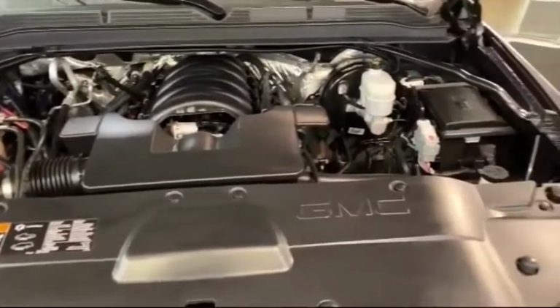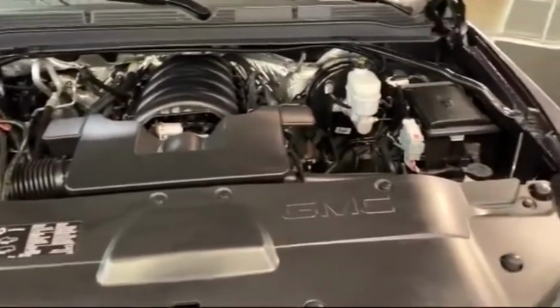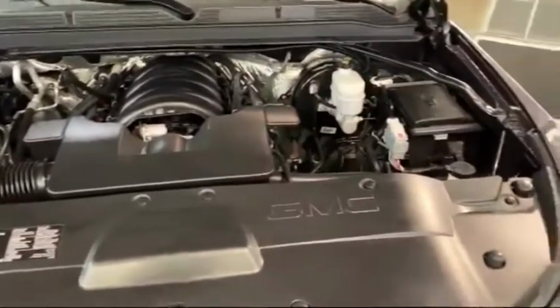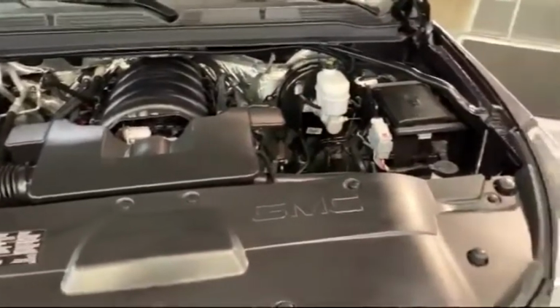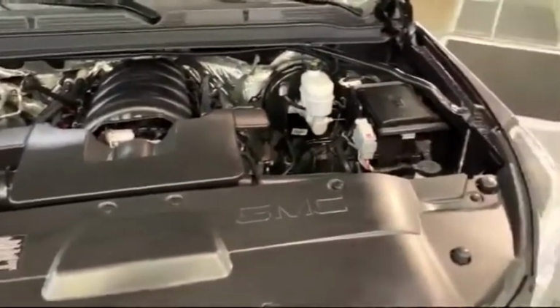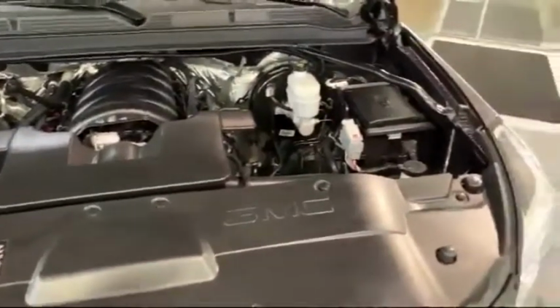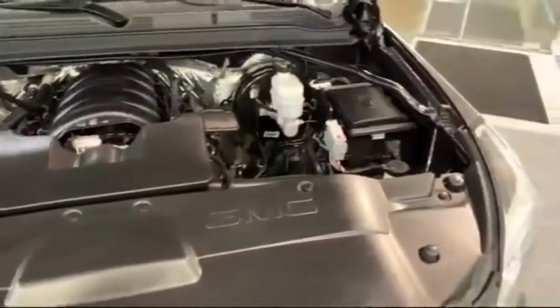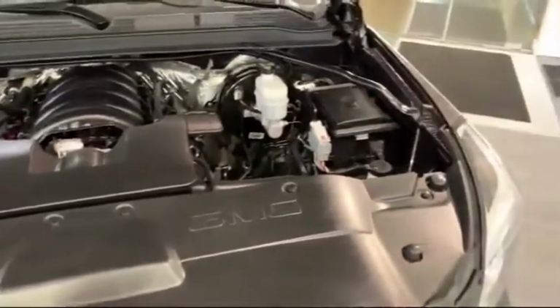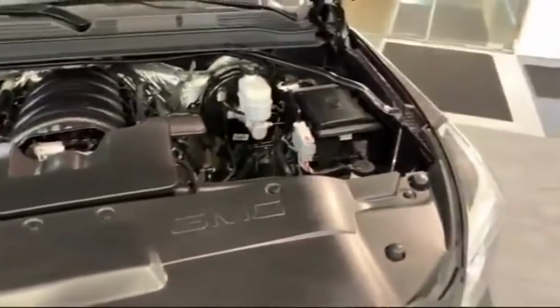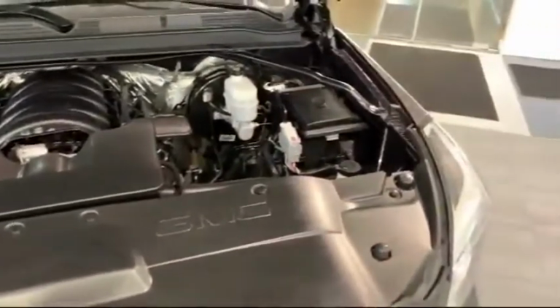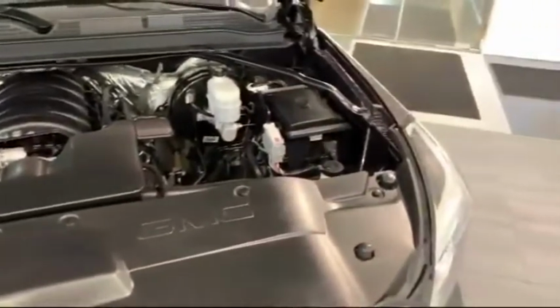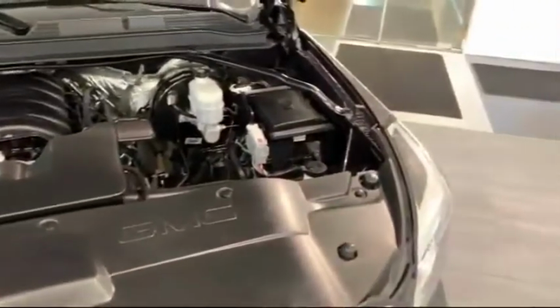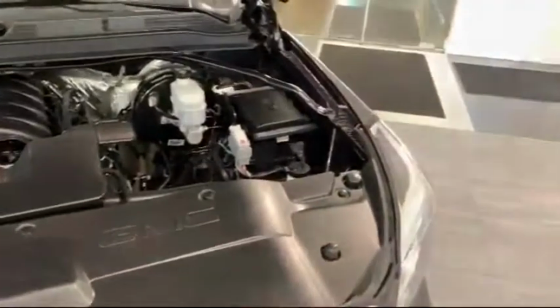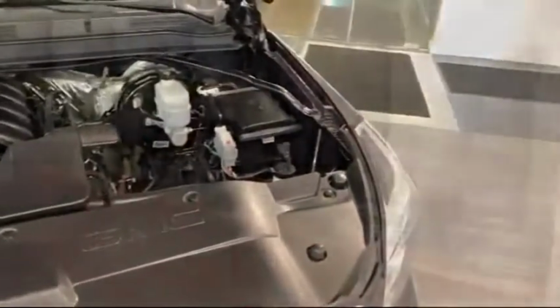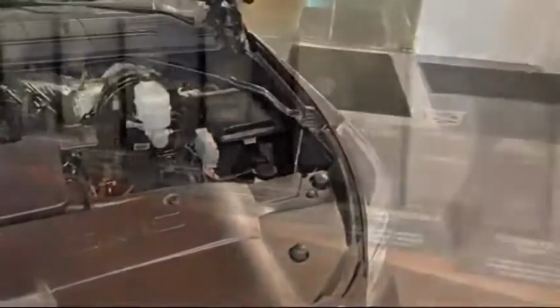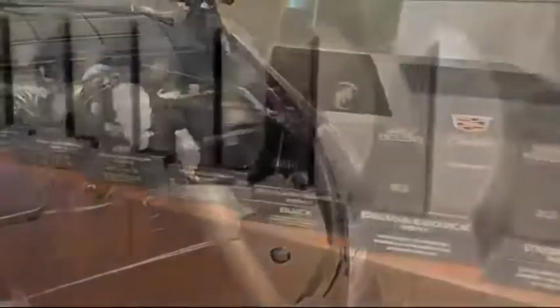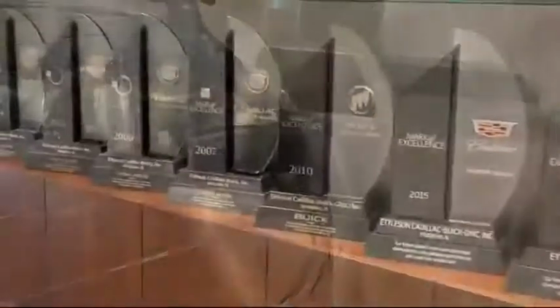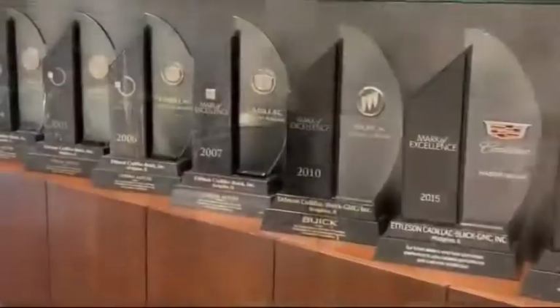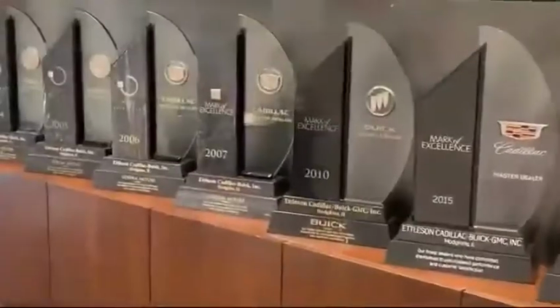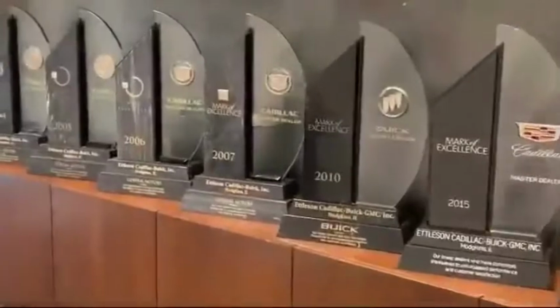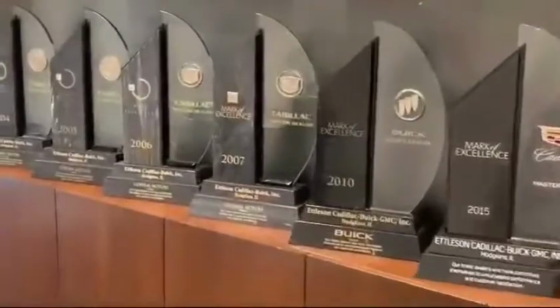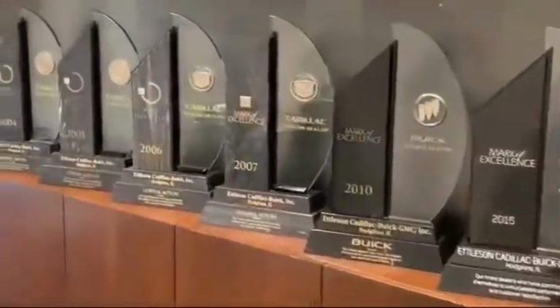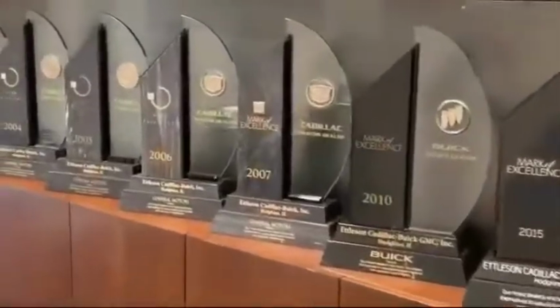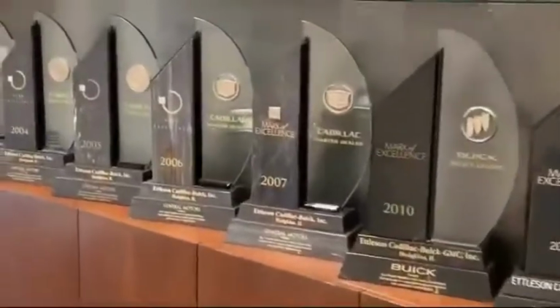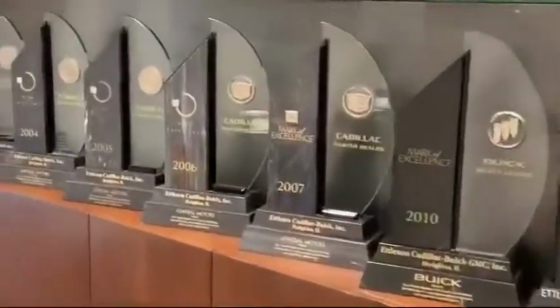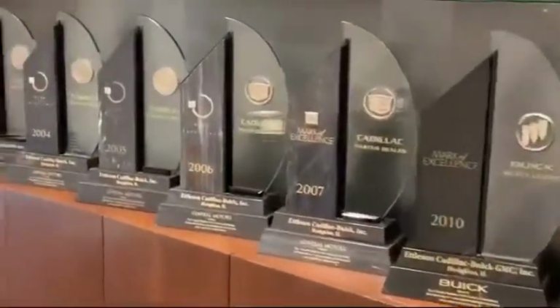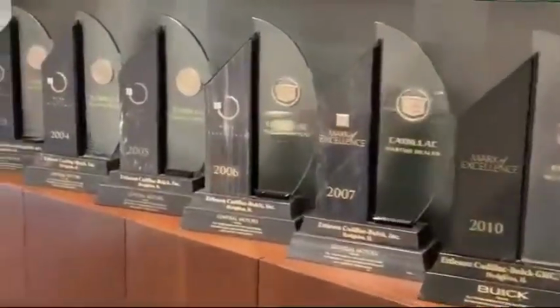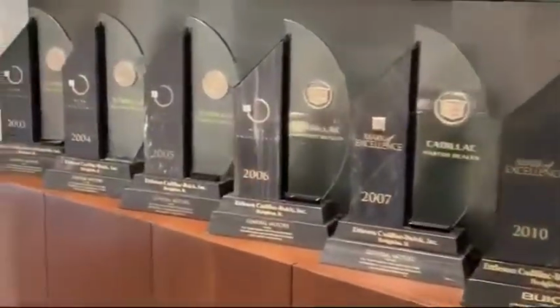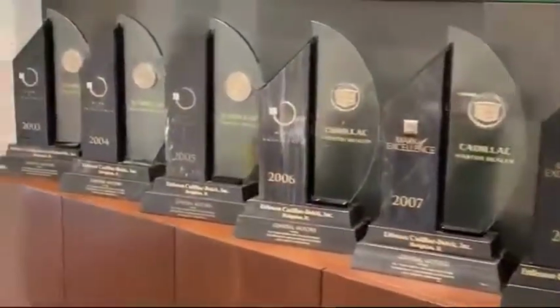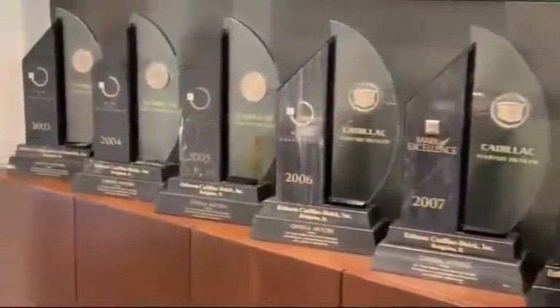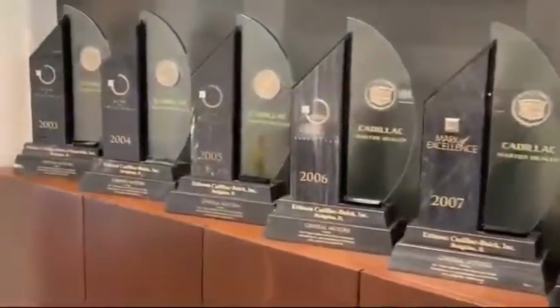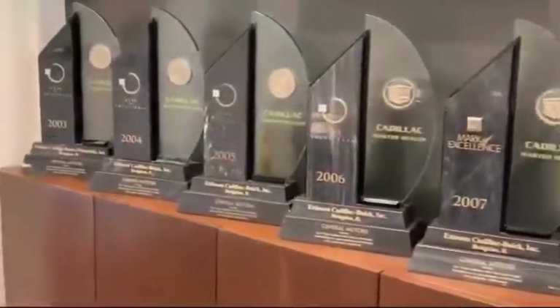We're located at 6201 South LaGrange Road in Hodgkins. Thank you.